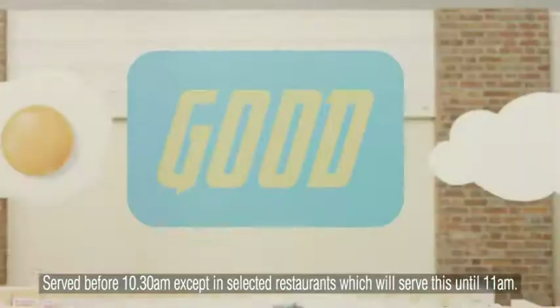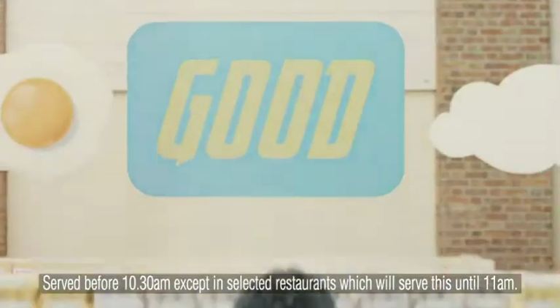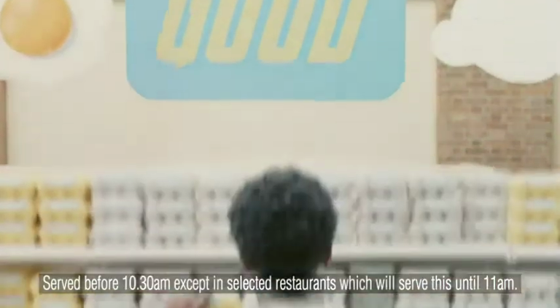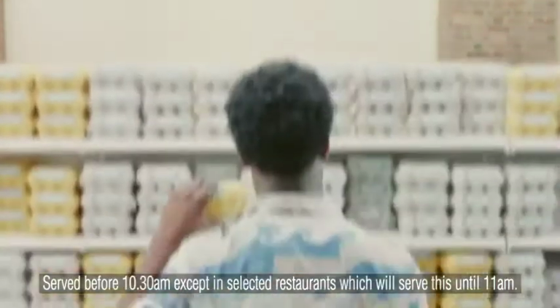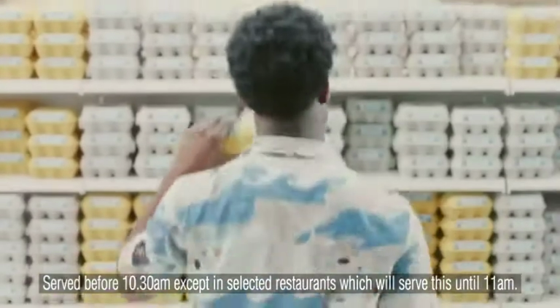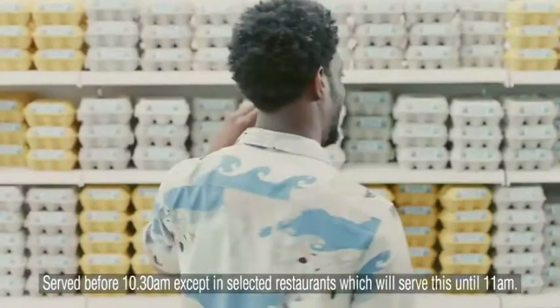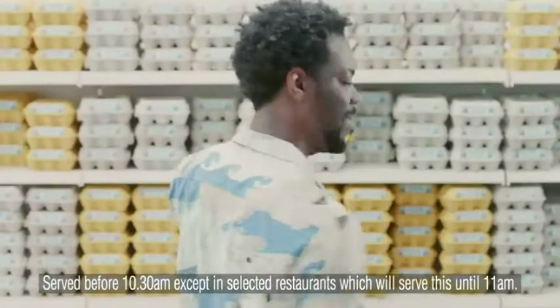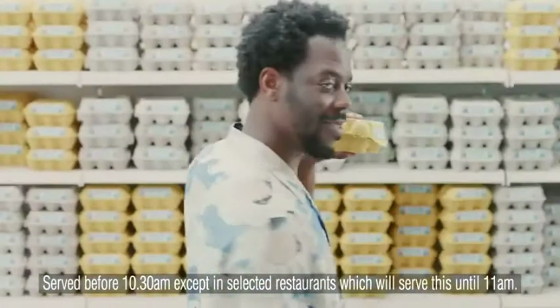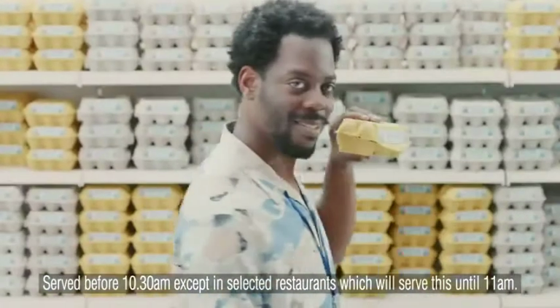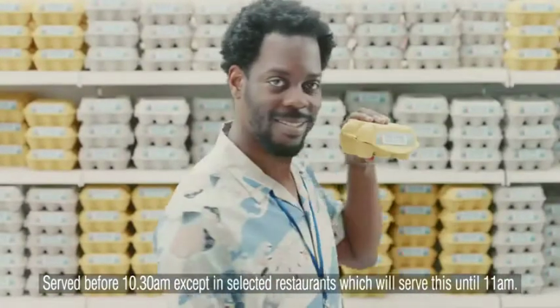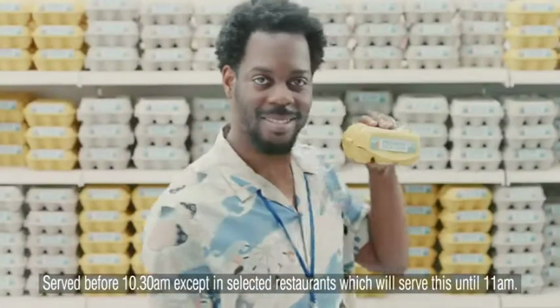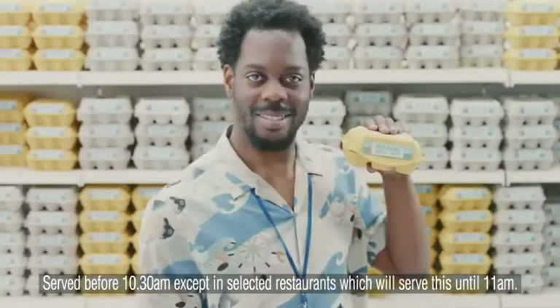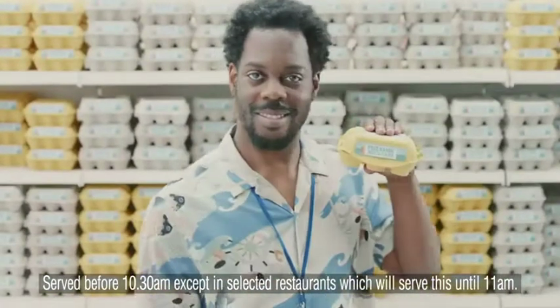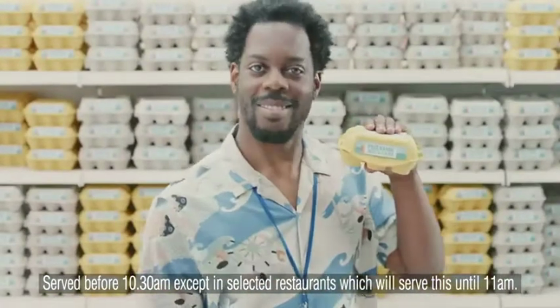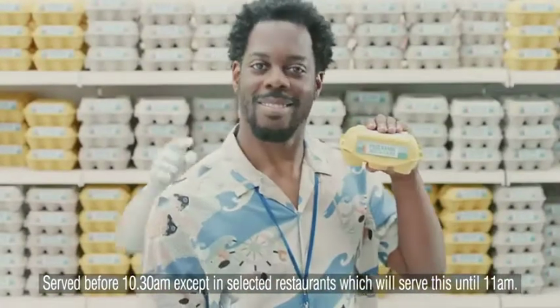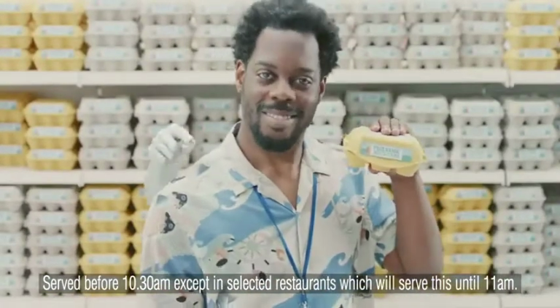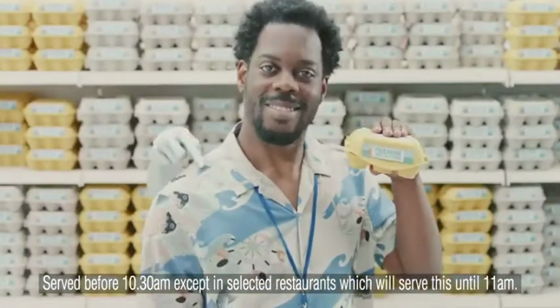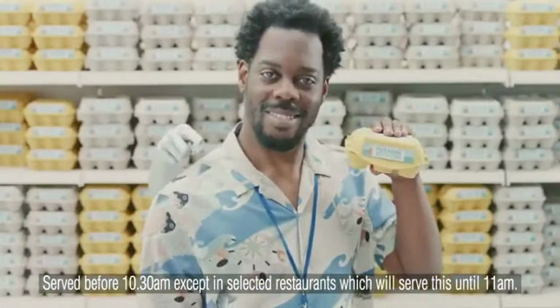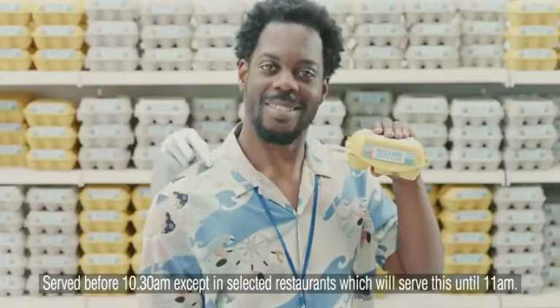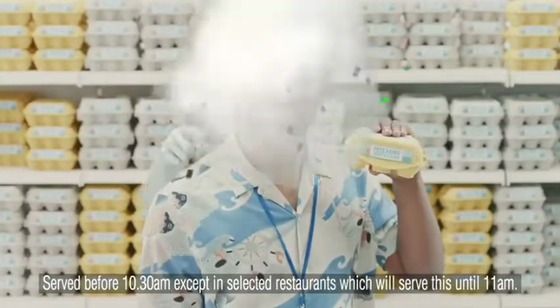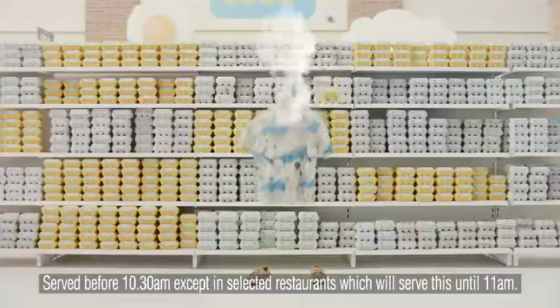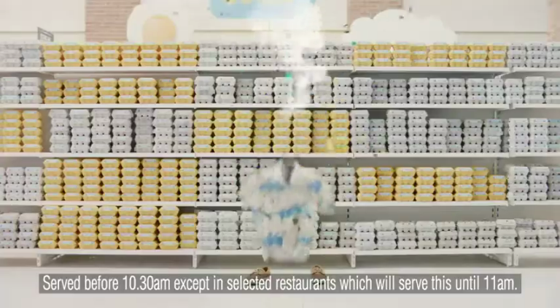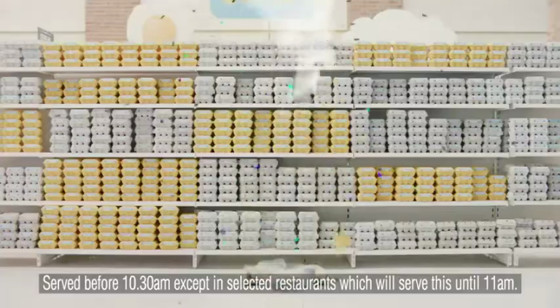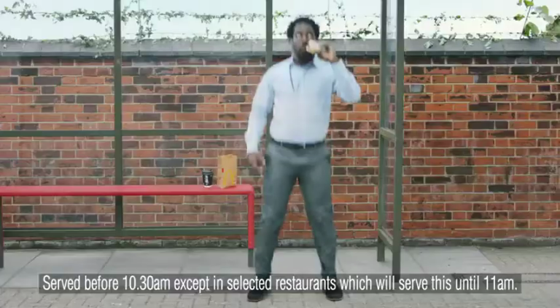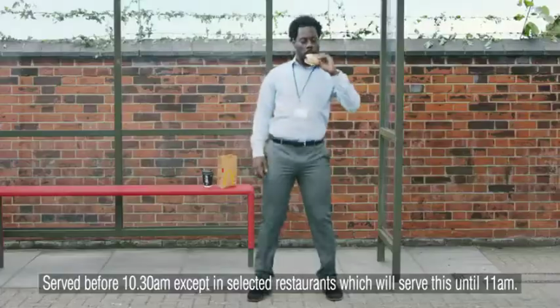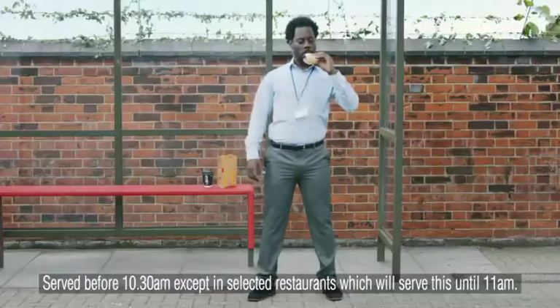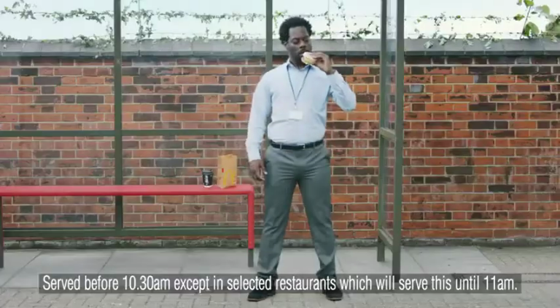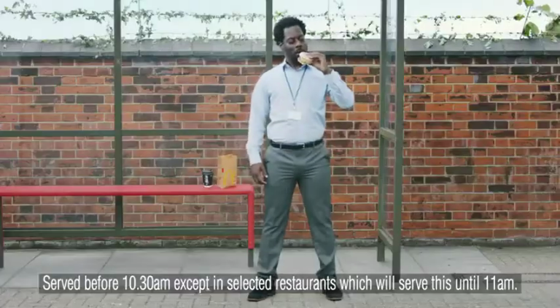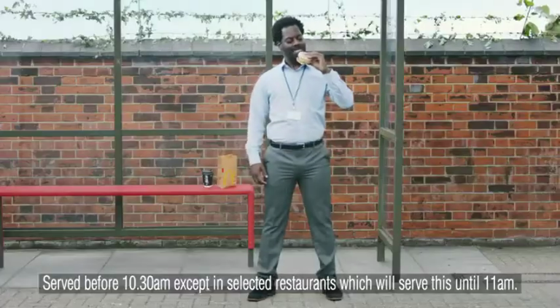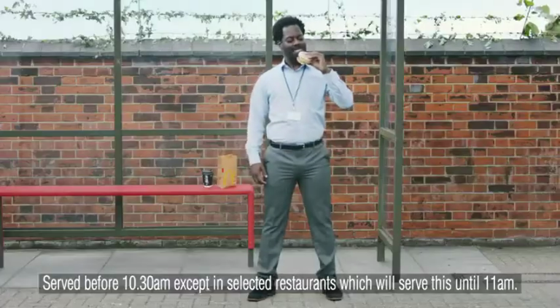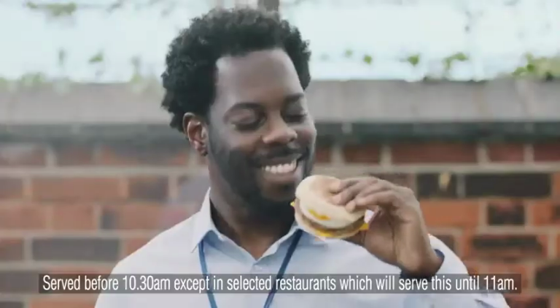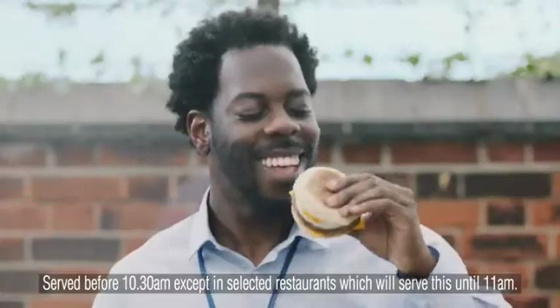Good. Looks like you've found somewhere that sells free-range eggs. Just like McDonald's.